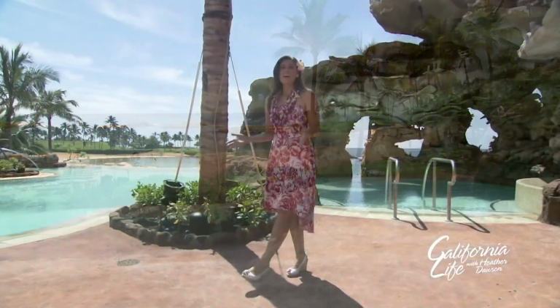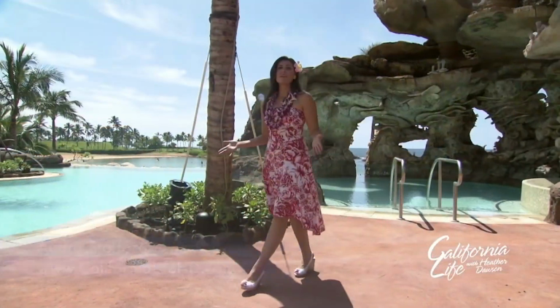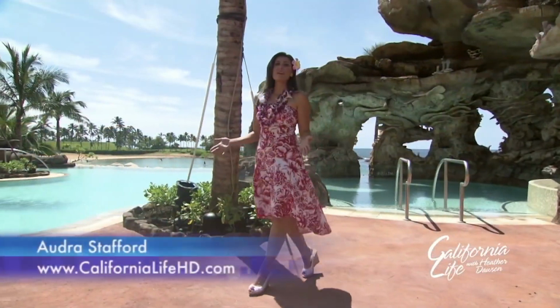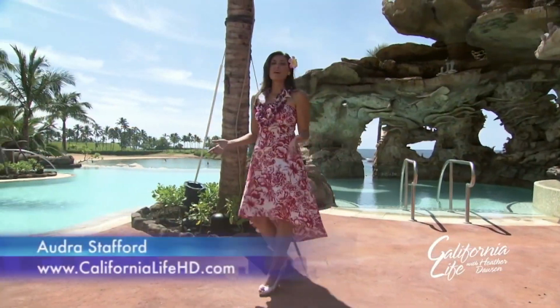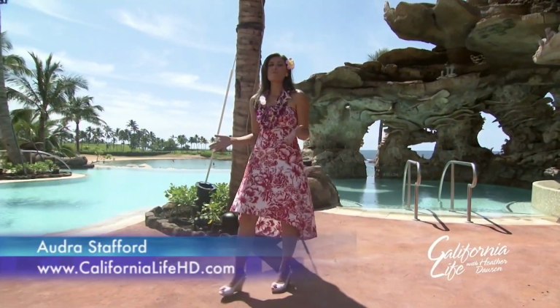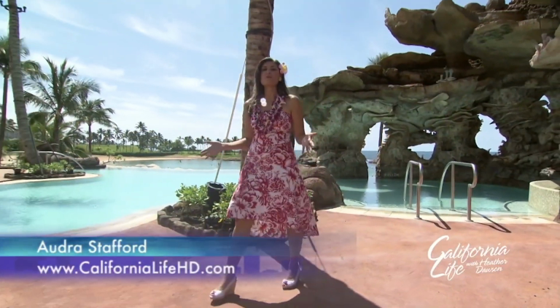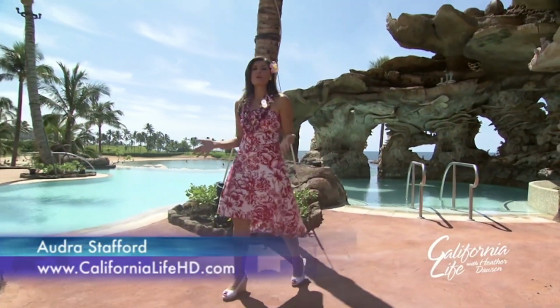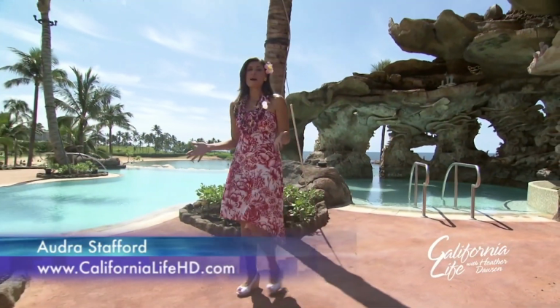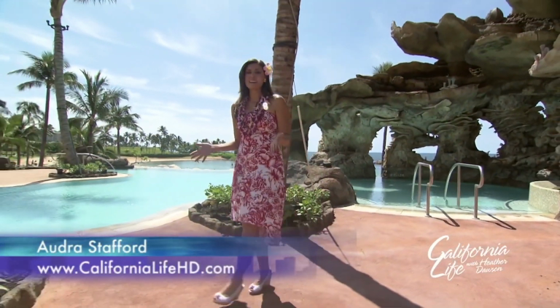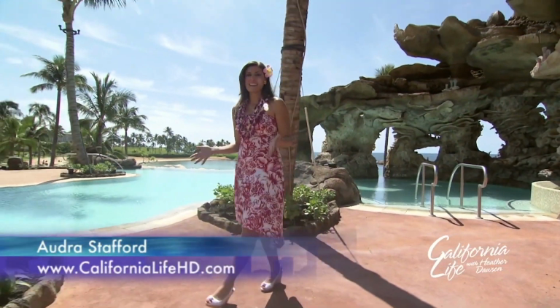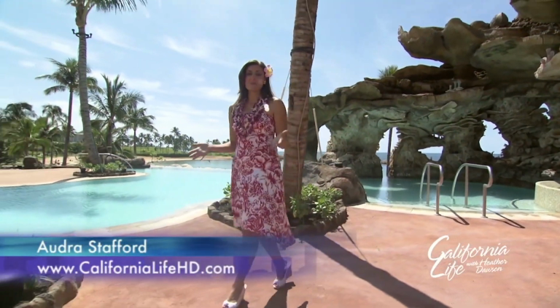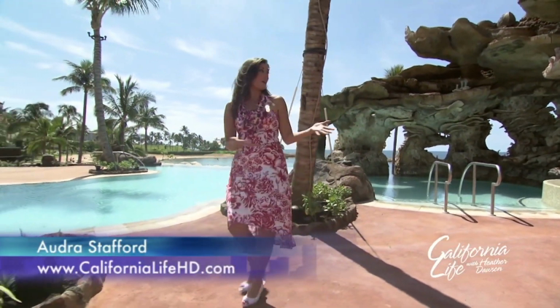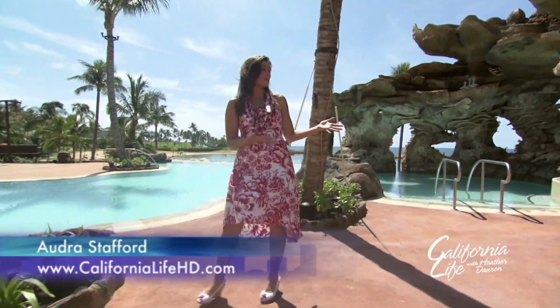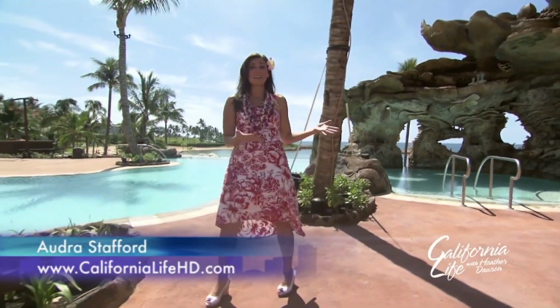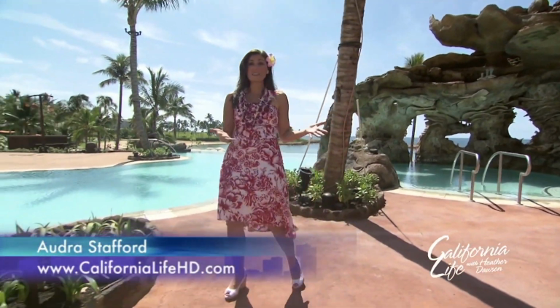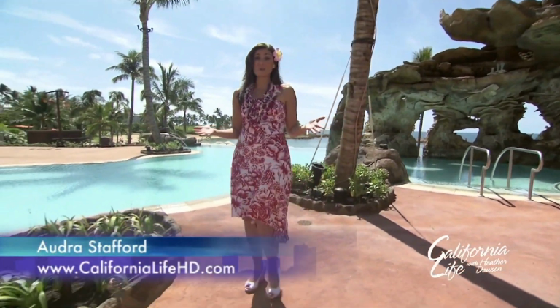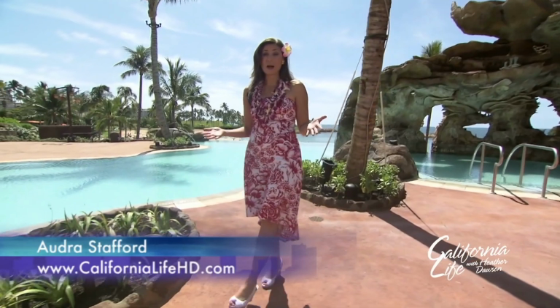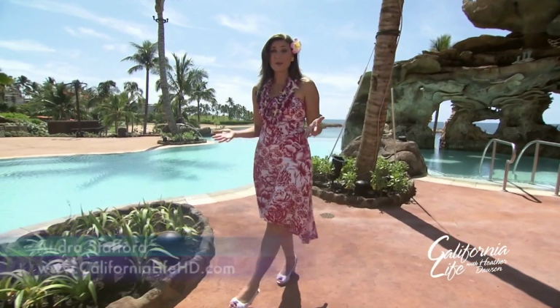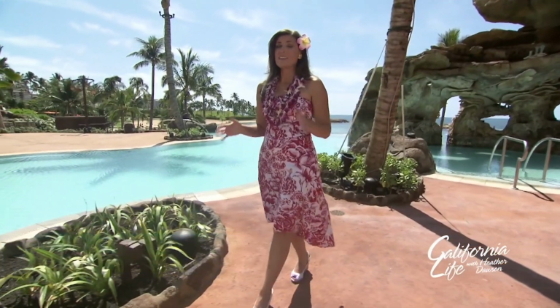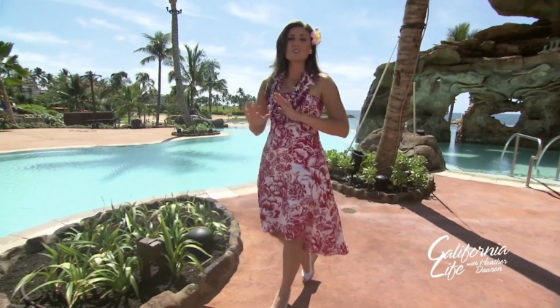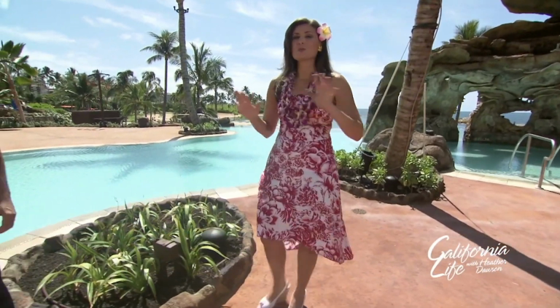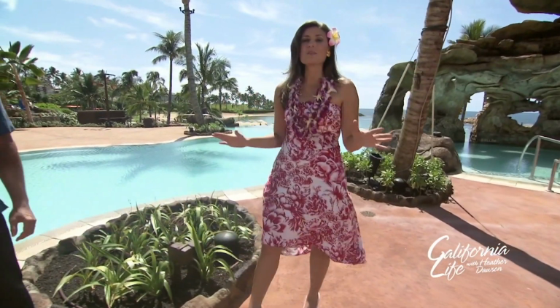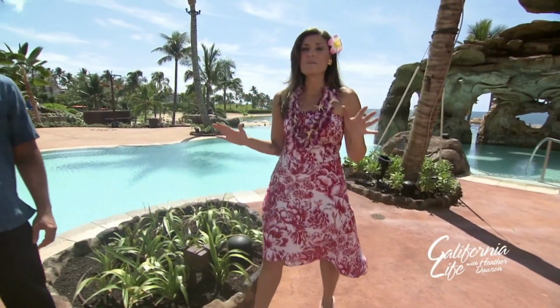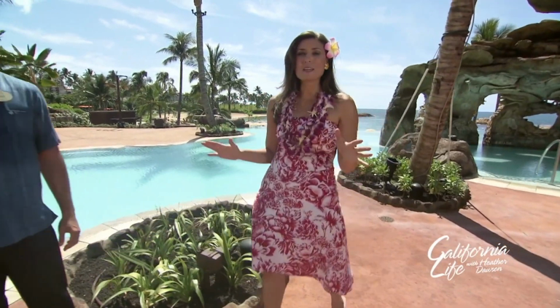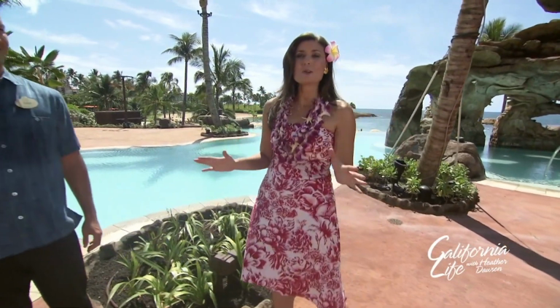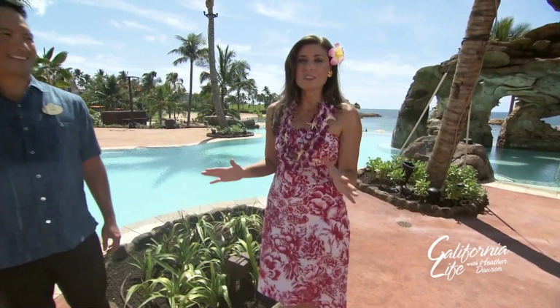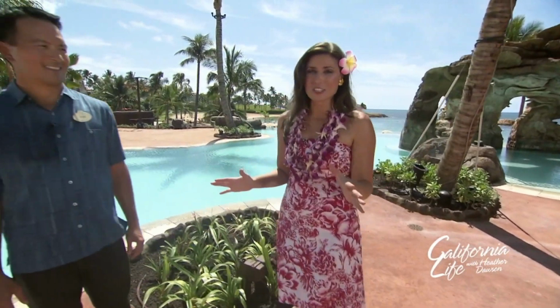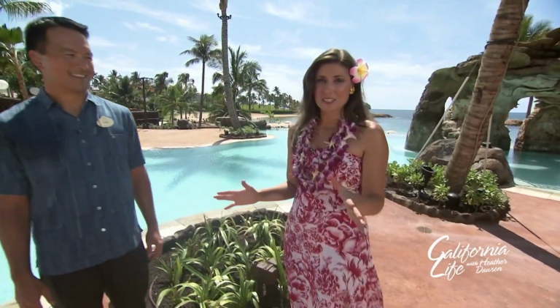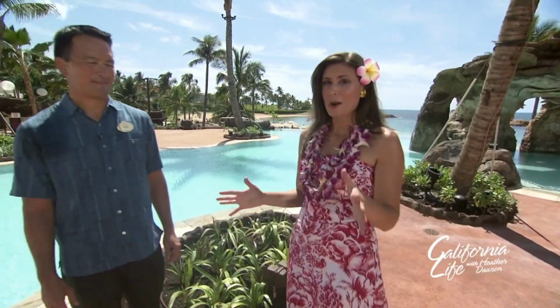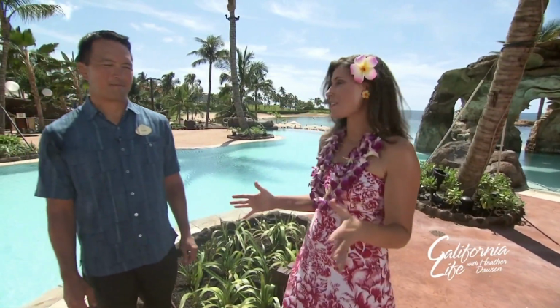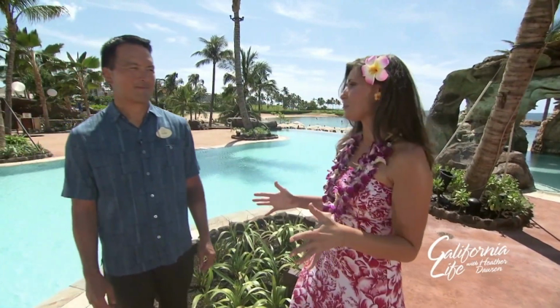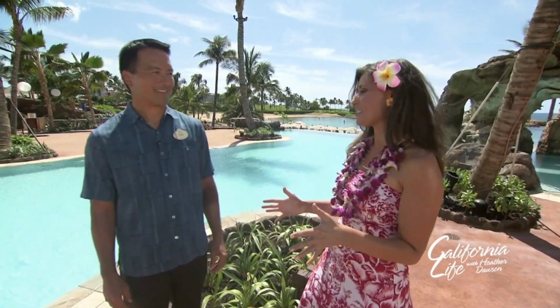I'm here now at the beautiful Kamaka Landing. Right behind me here is the grotto. This is just one of the many new features as part of the expansion.